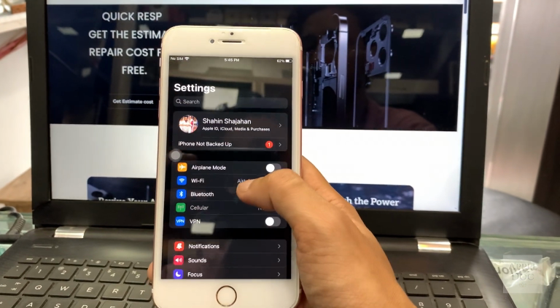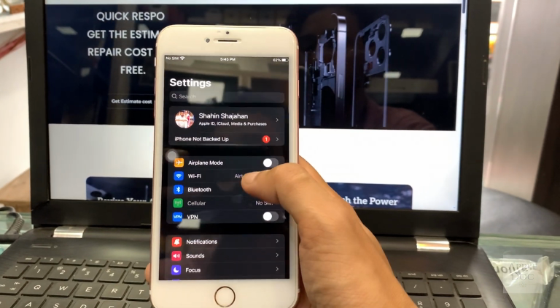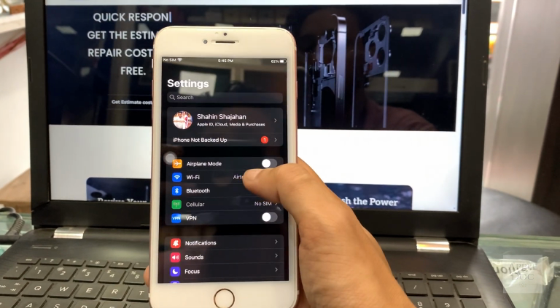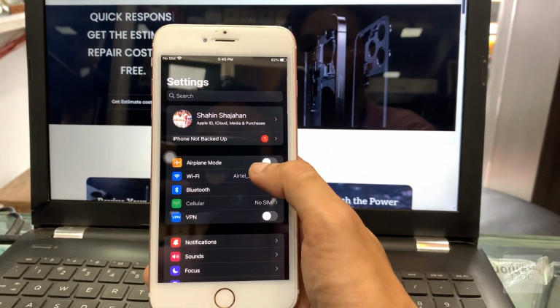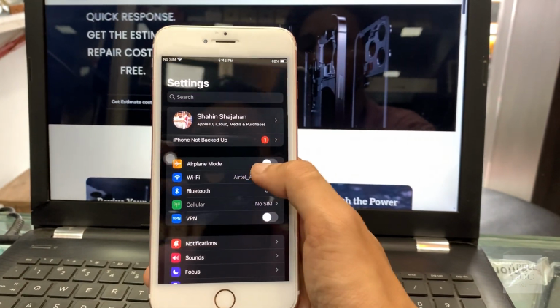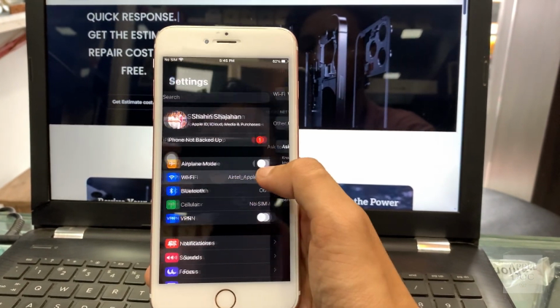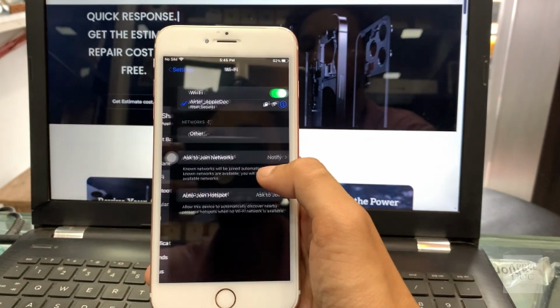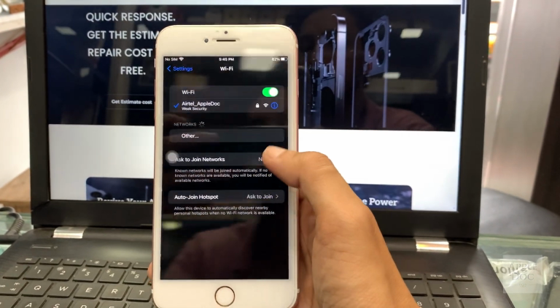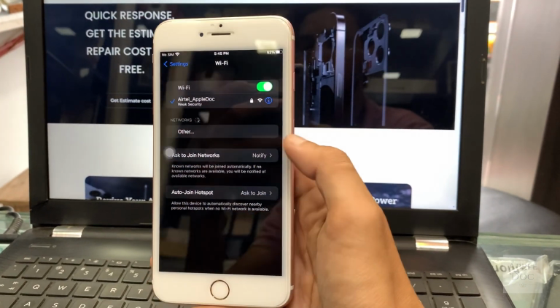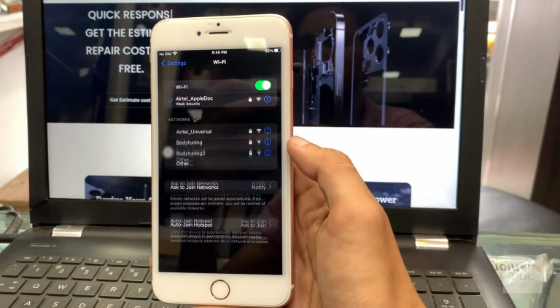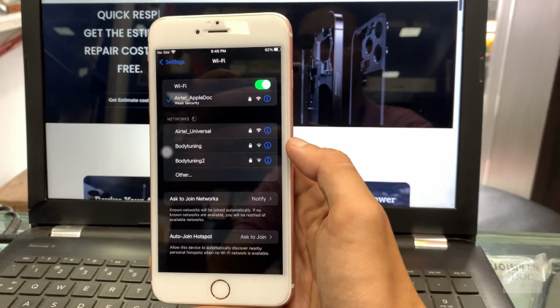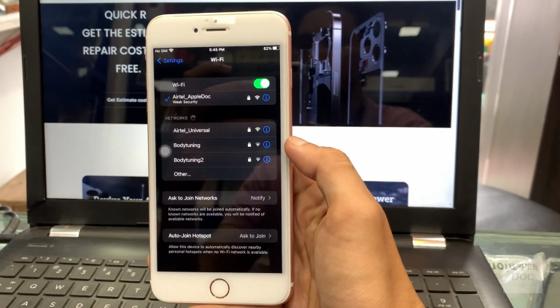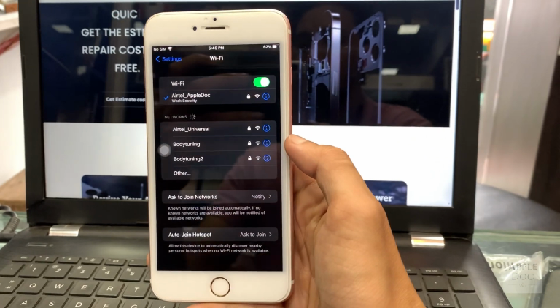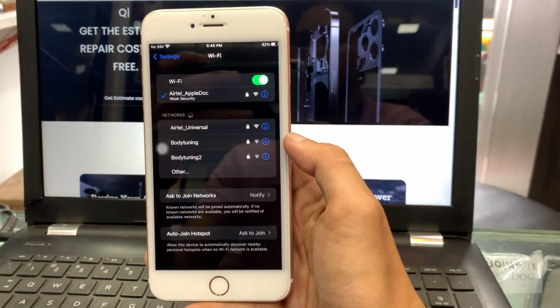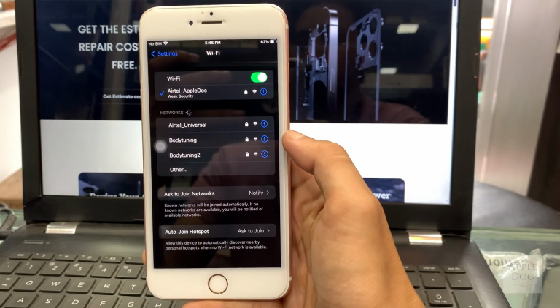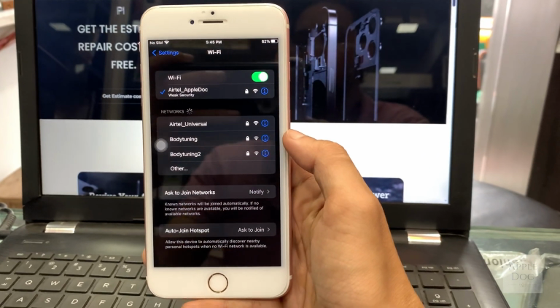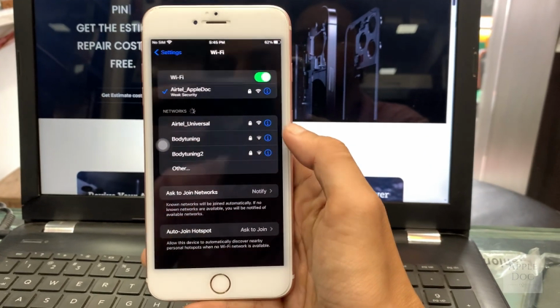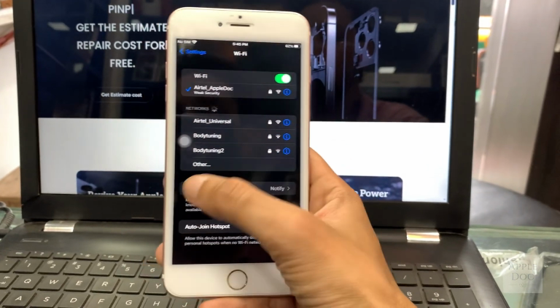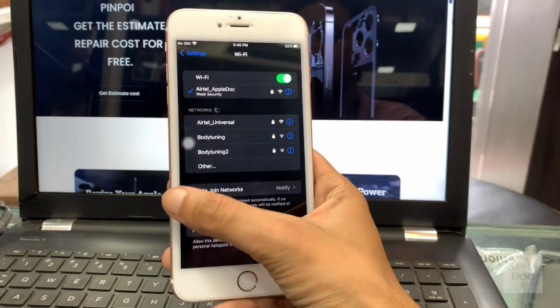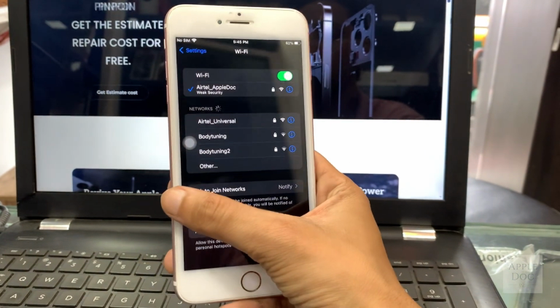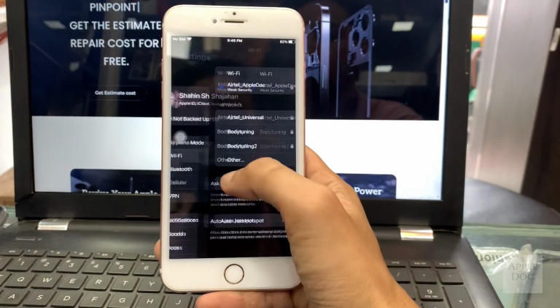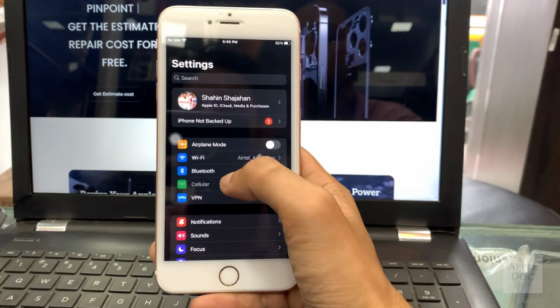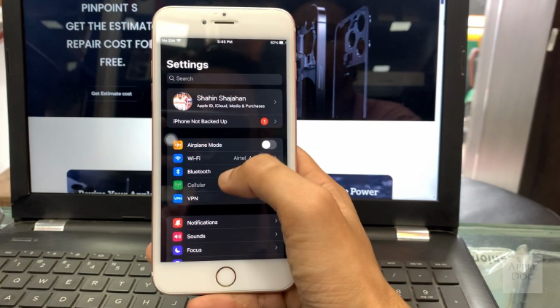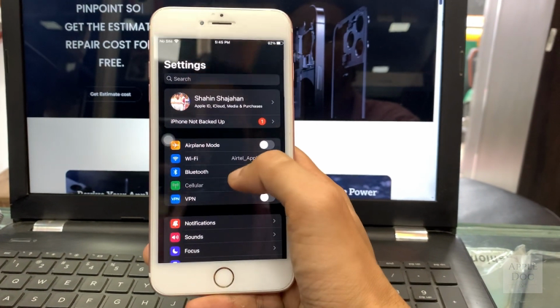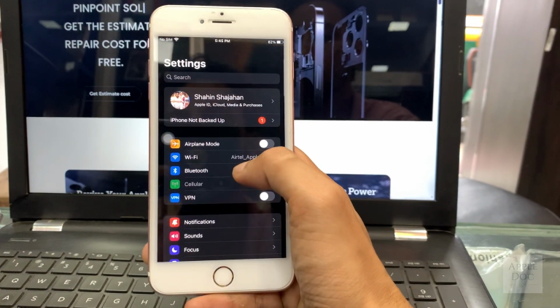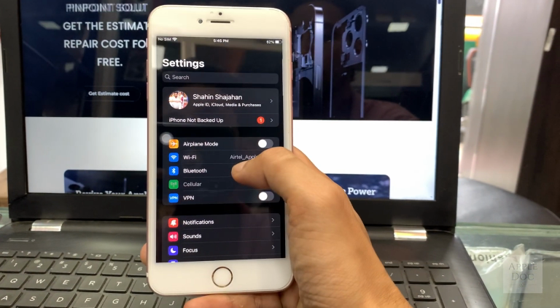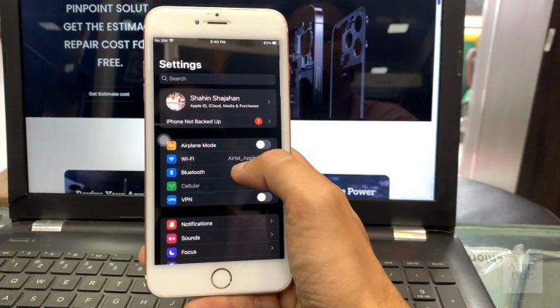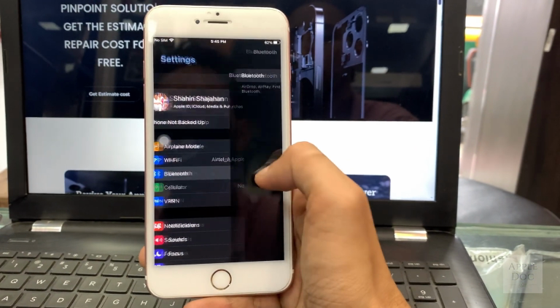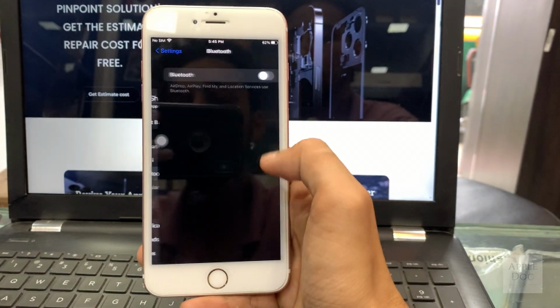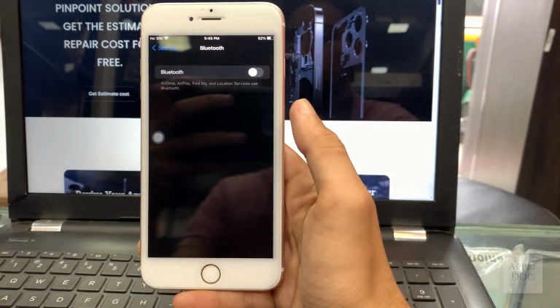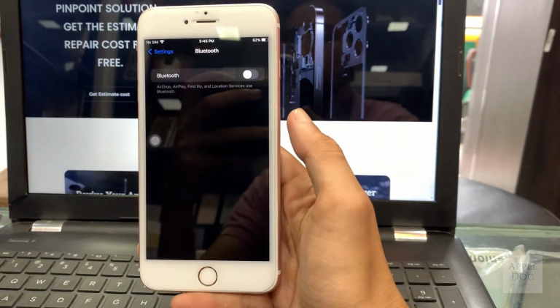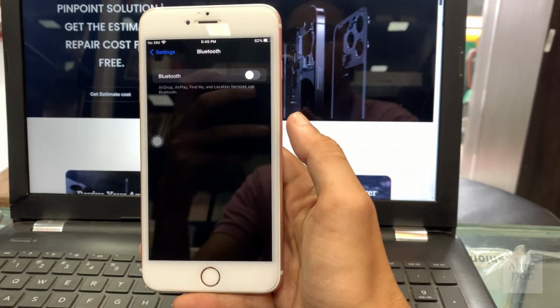If you are having any issues with your Apple device and cannot visit our store, you can also use our mail-in service. The details are in the description.